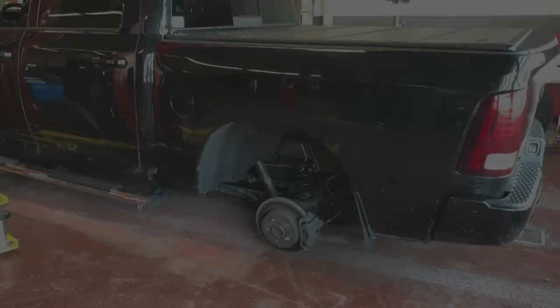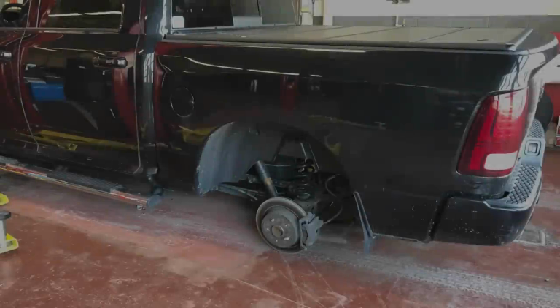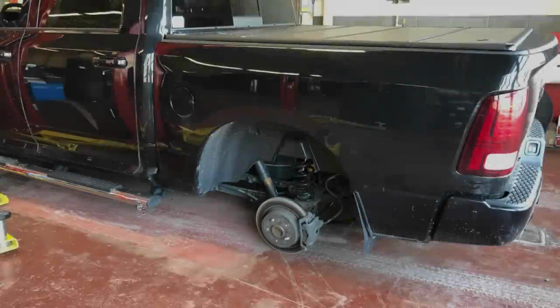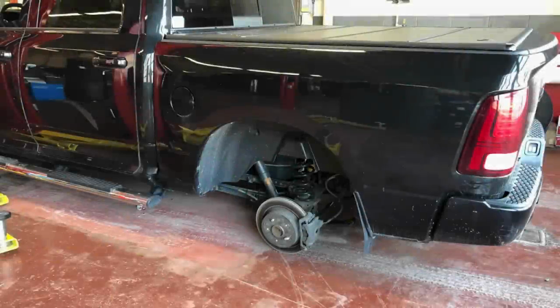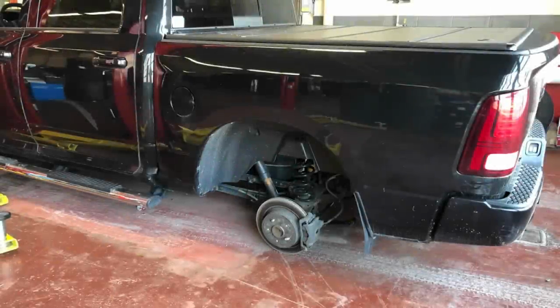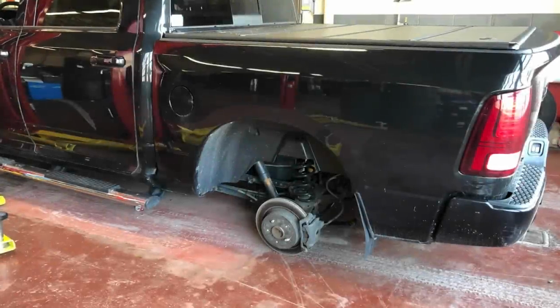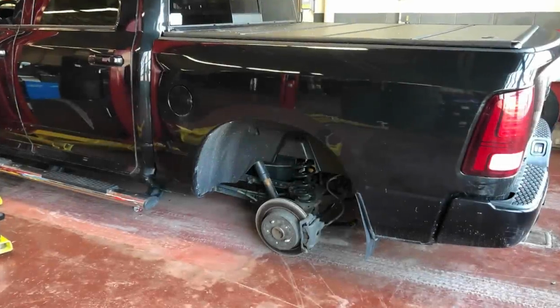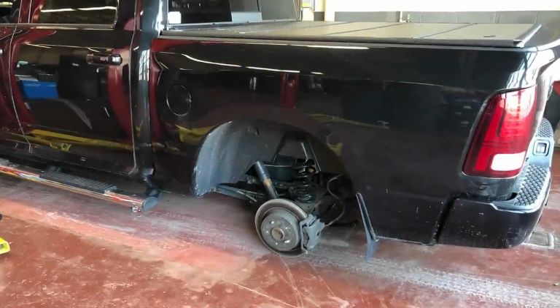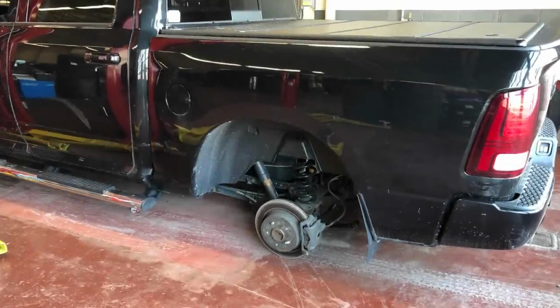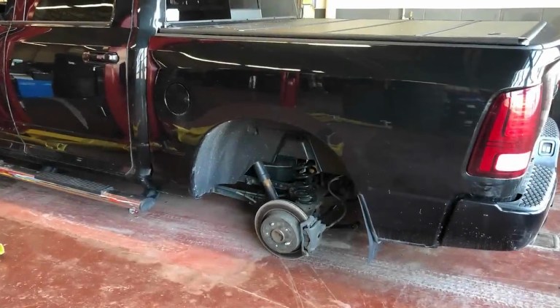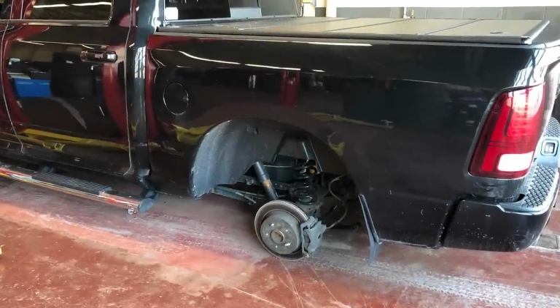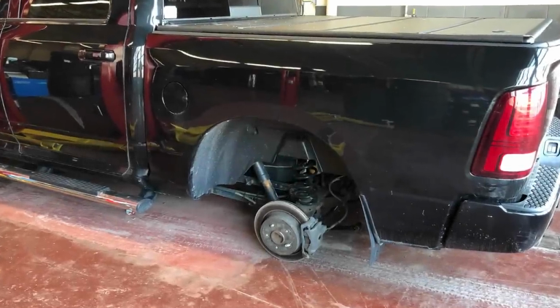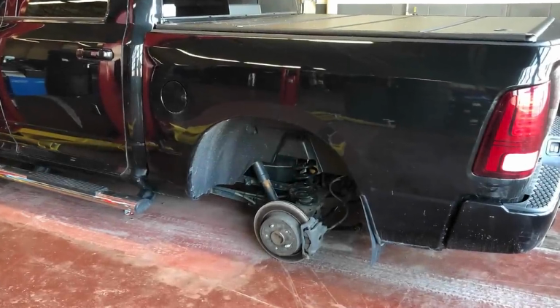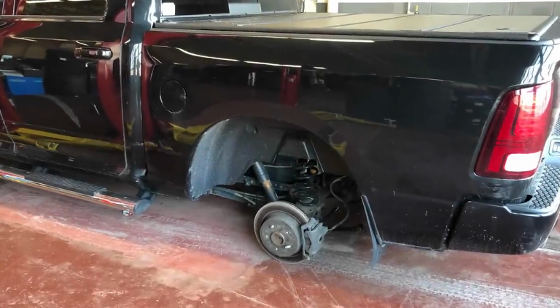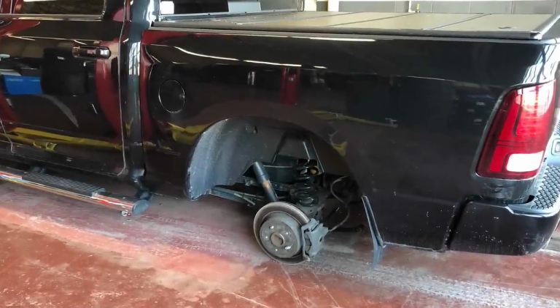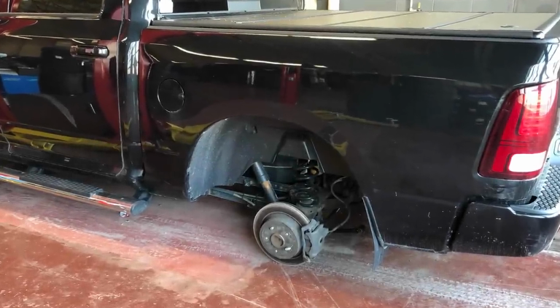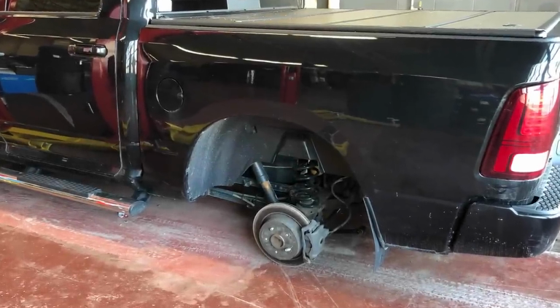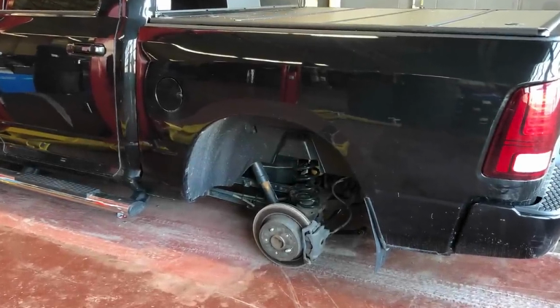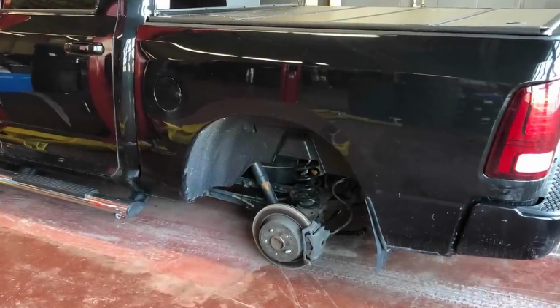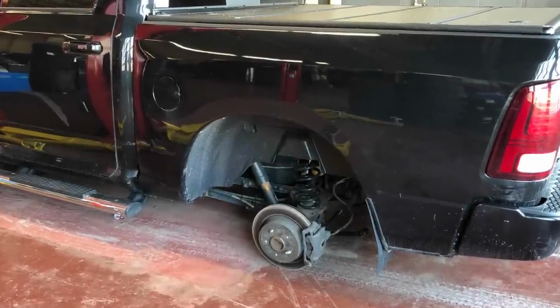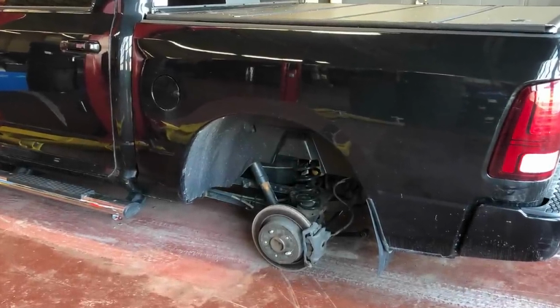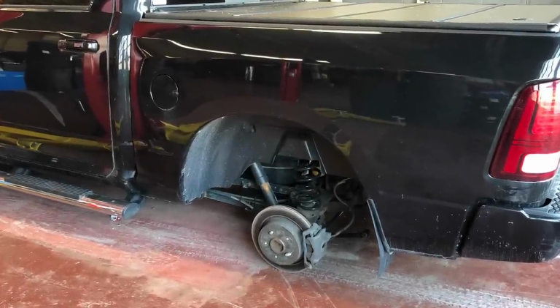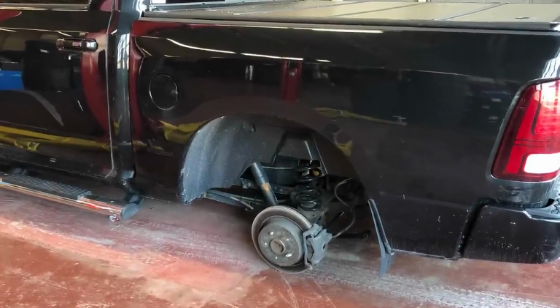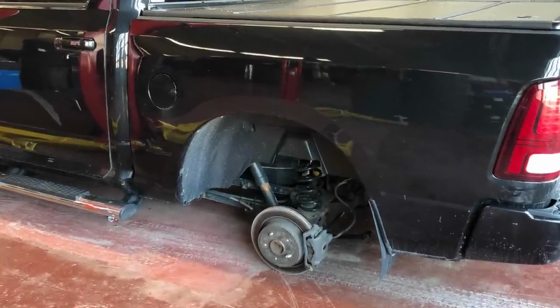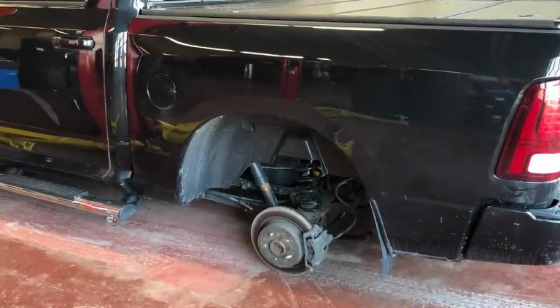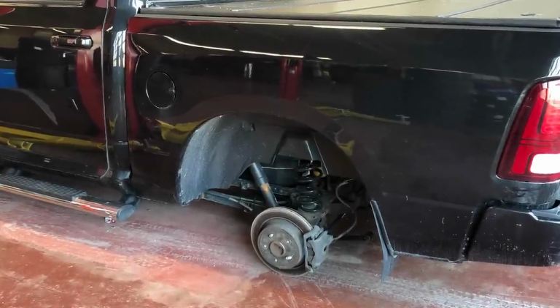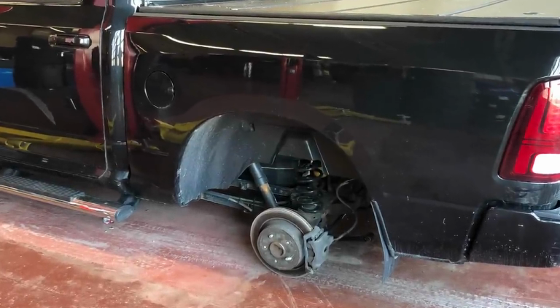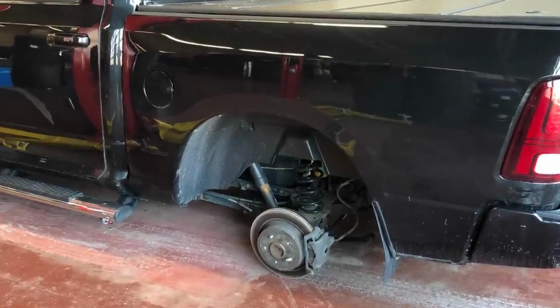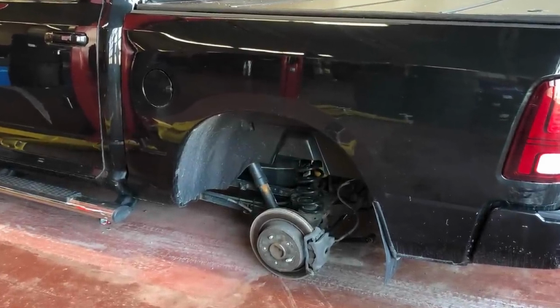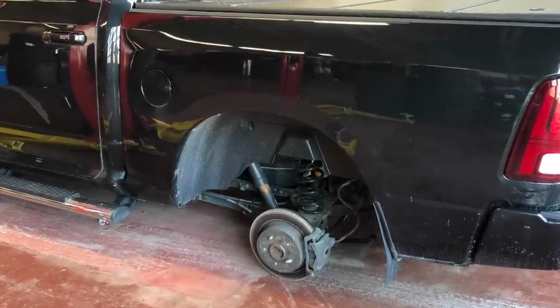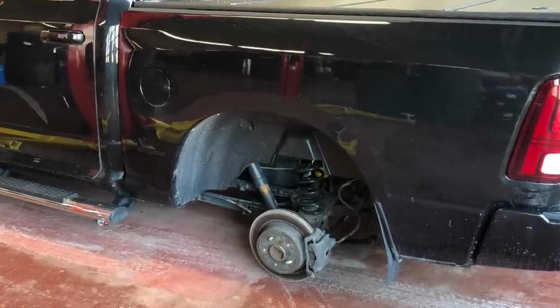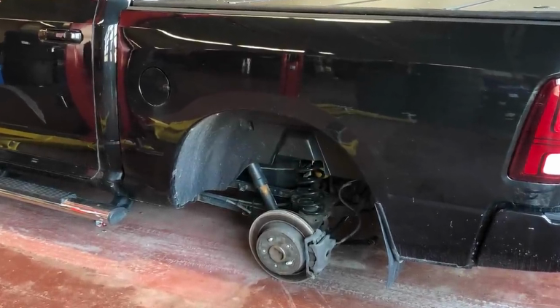This truck got towed in after the customer installed some new wheels at home and then all four of them came off while he was driving.